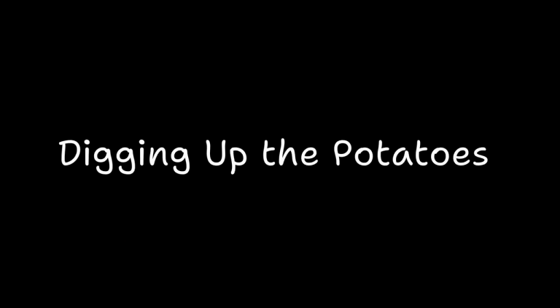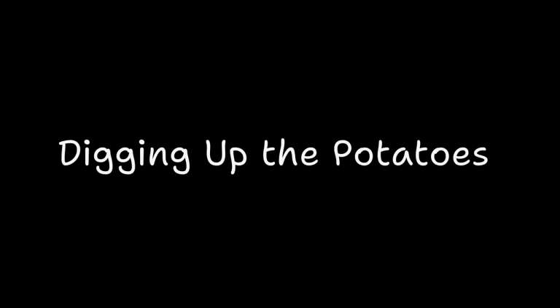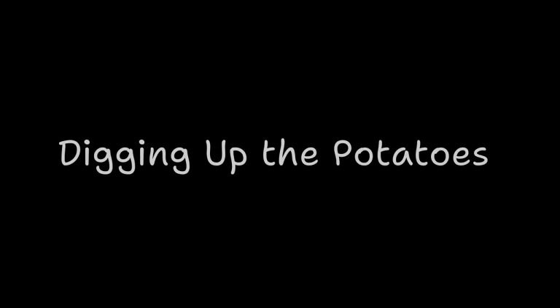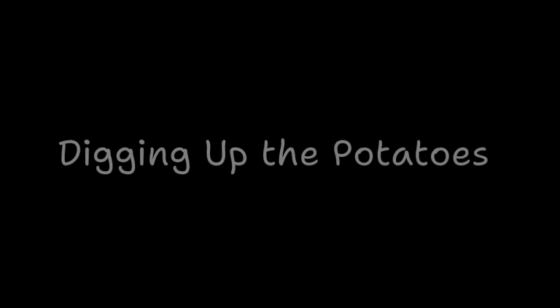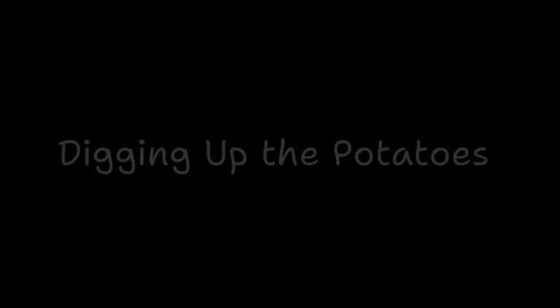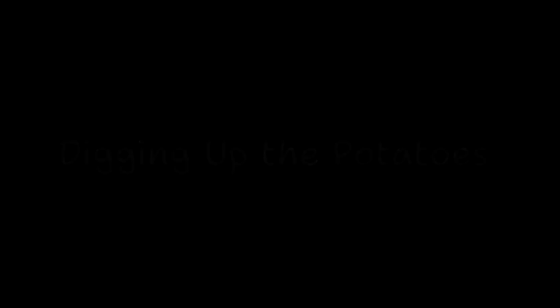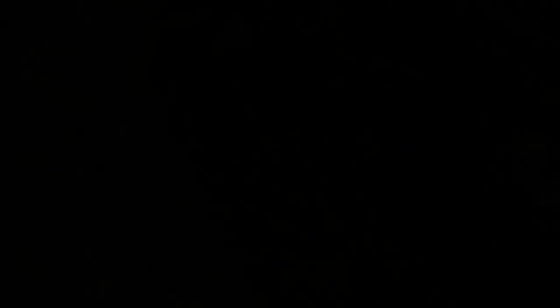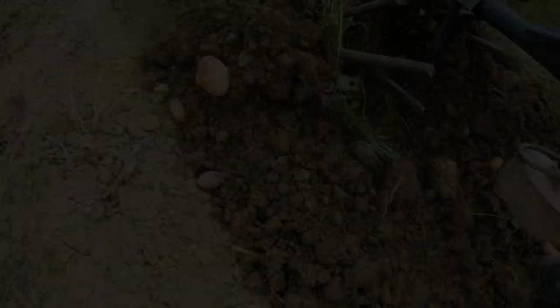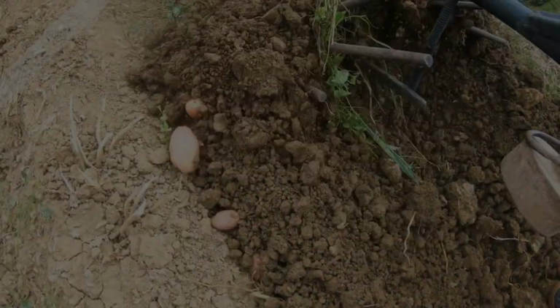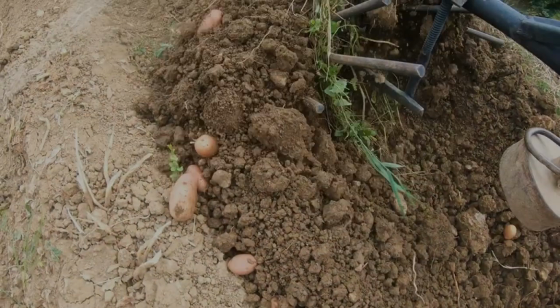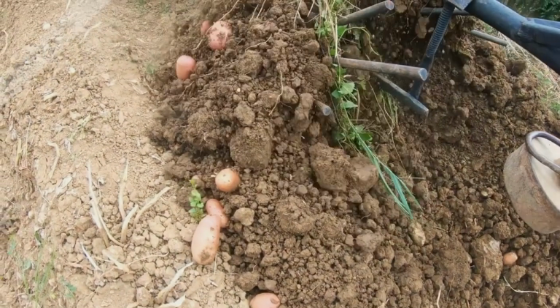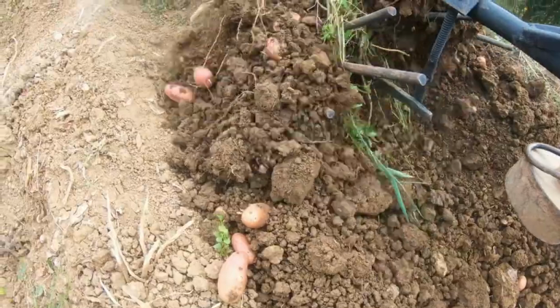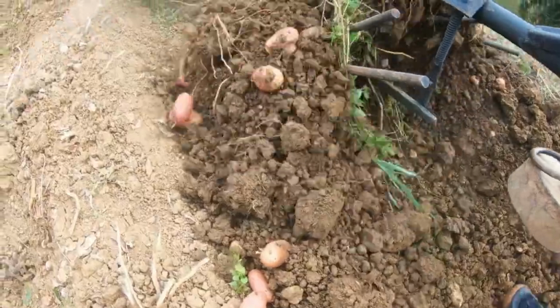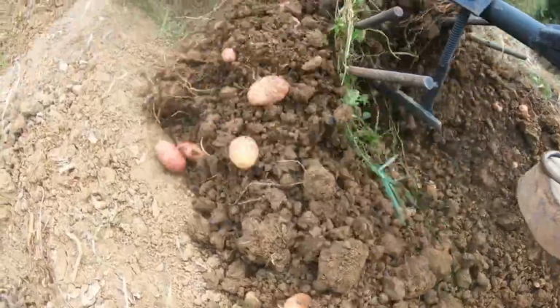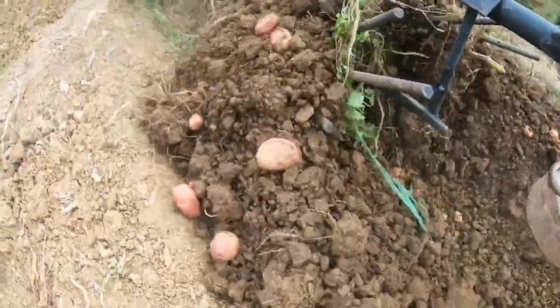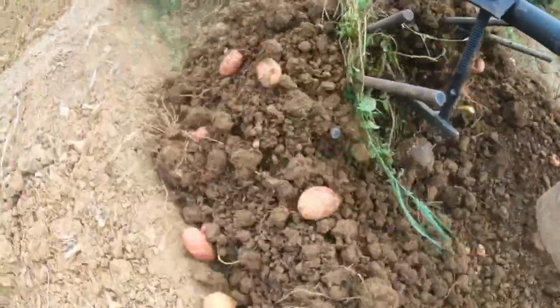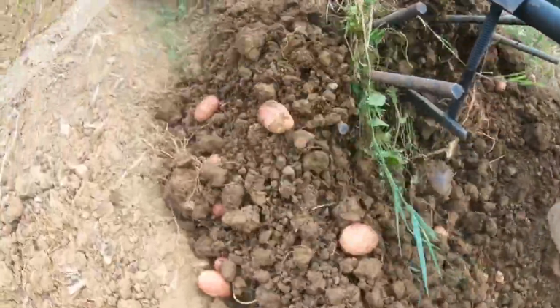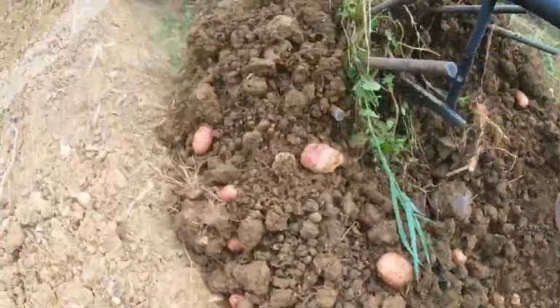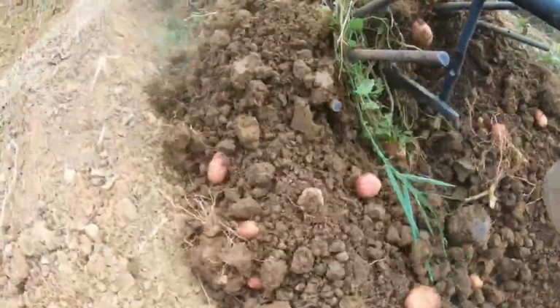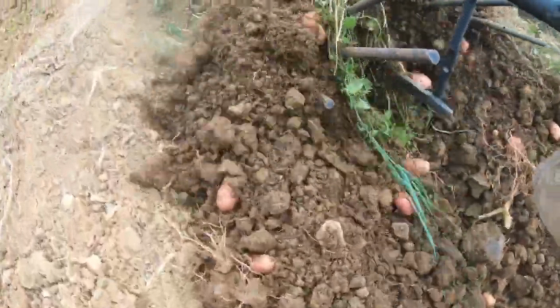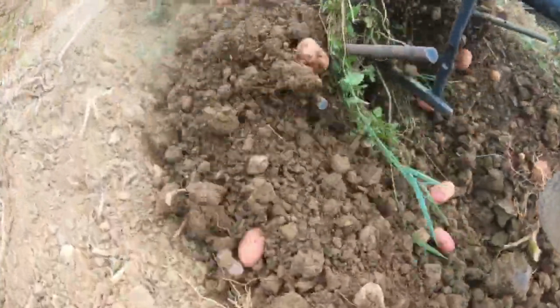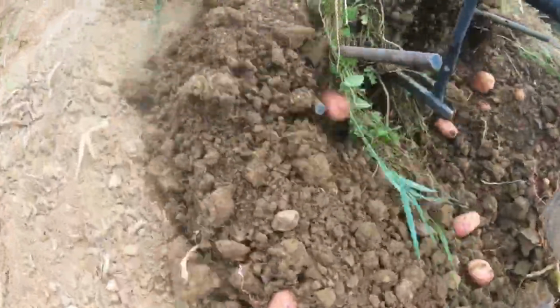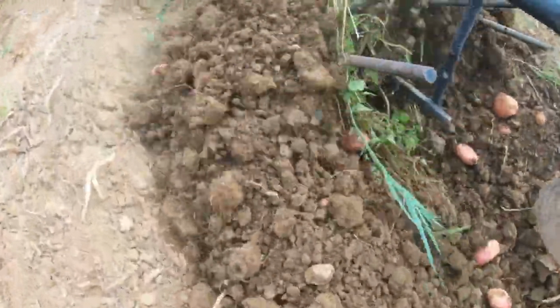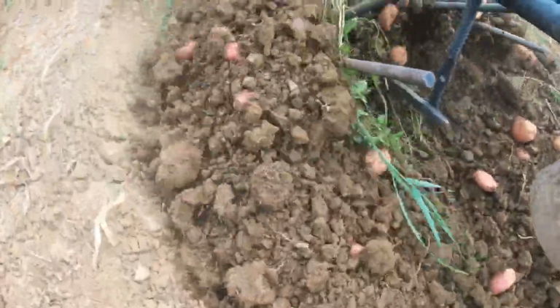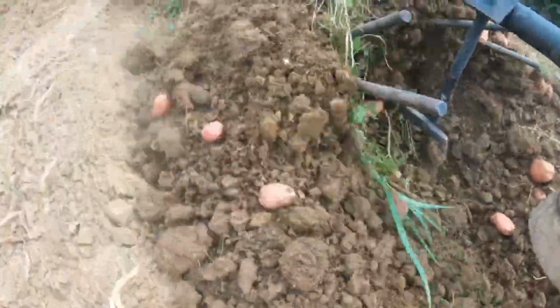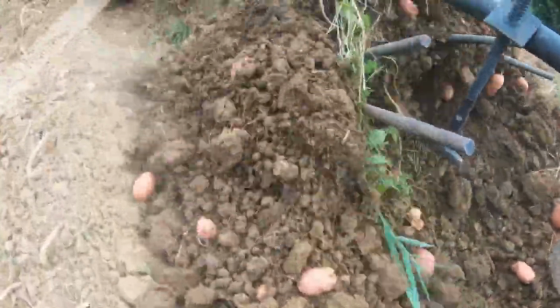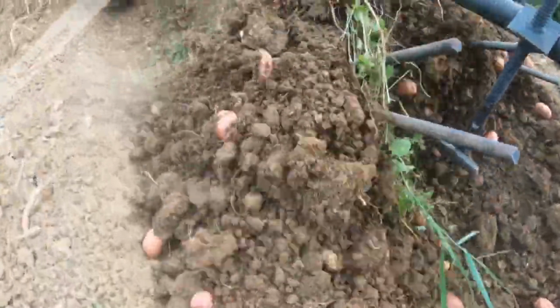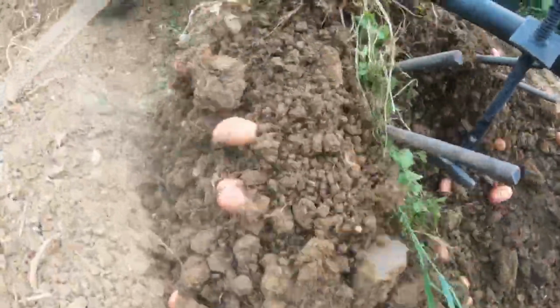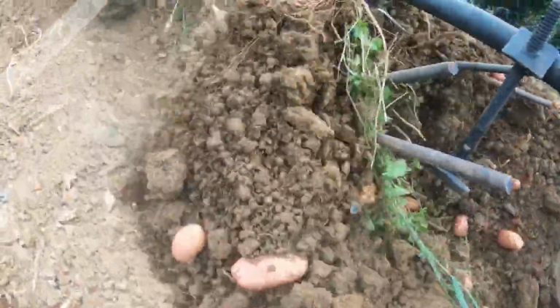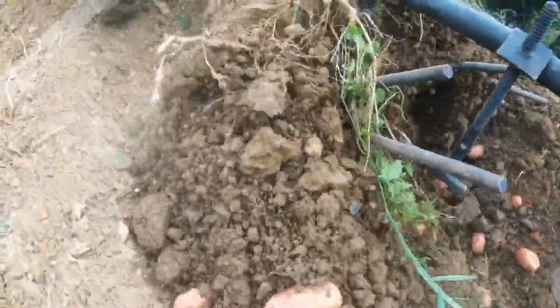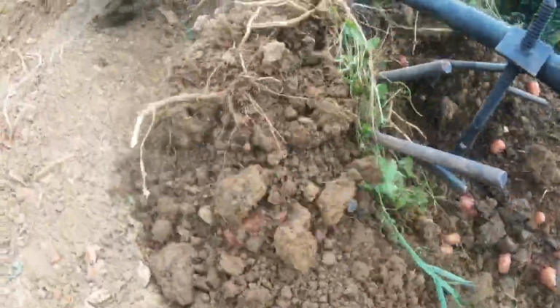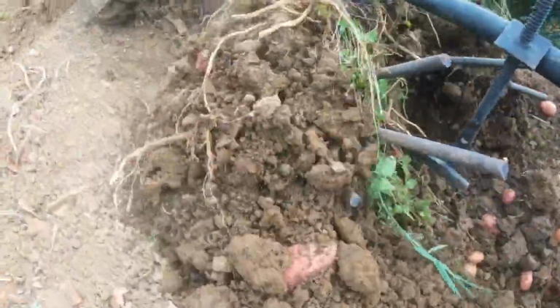Step 6: Digging up the potatoes. When the time is right, carefully dig up the potatoes. This is the rewarding moment when you see the fruits of your labor.